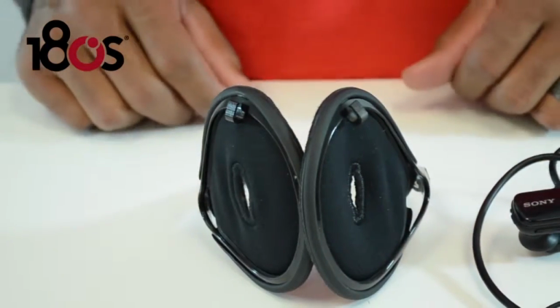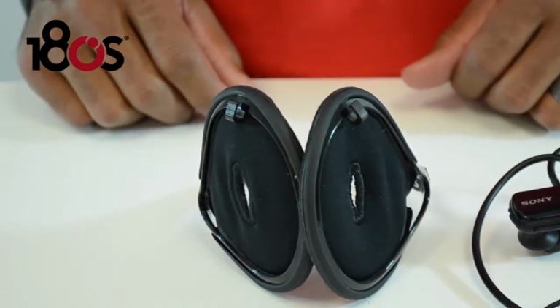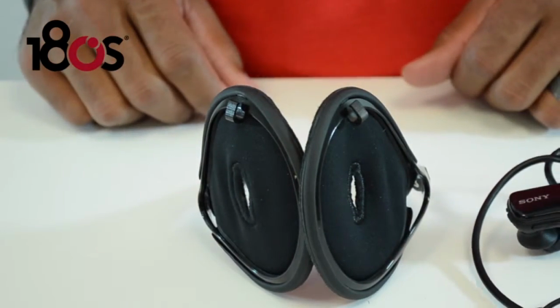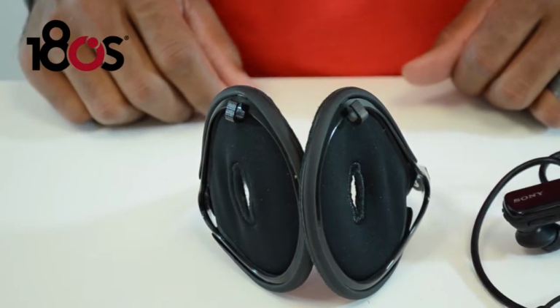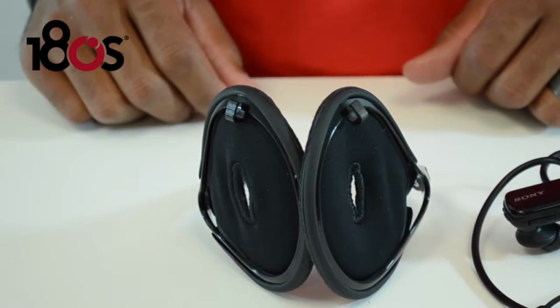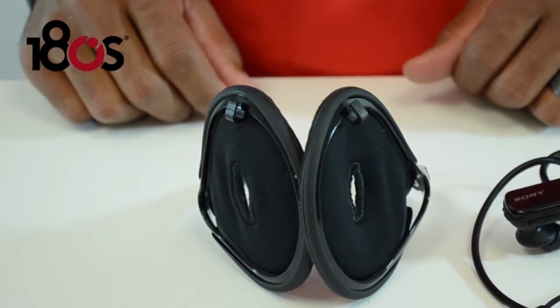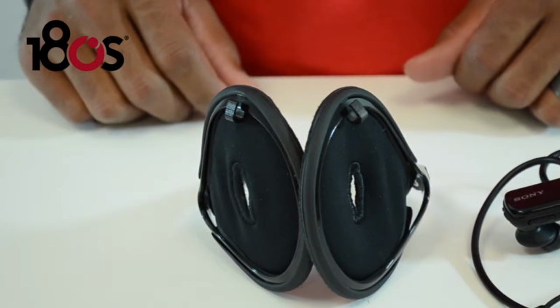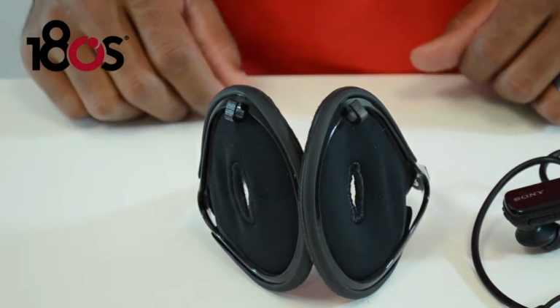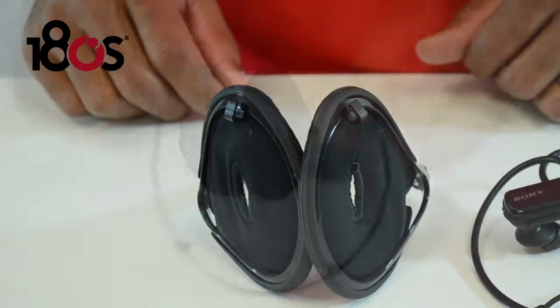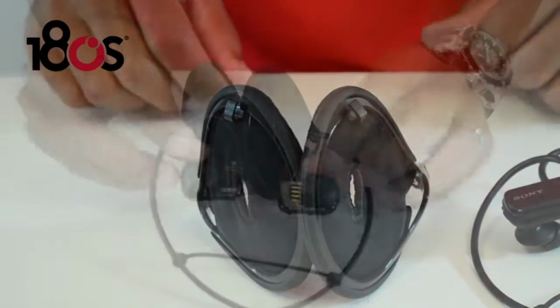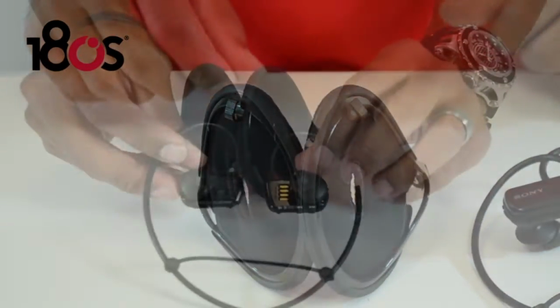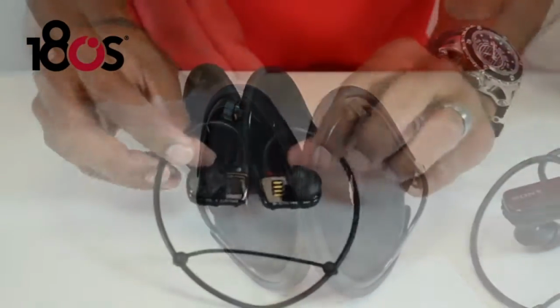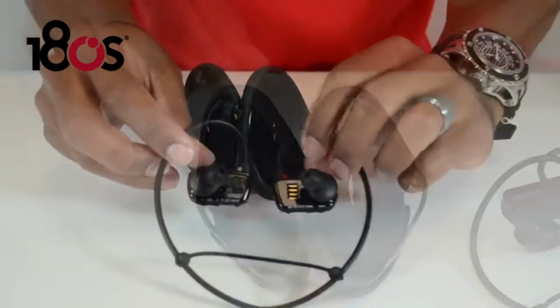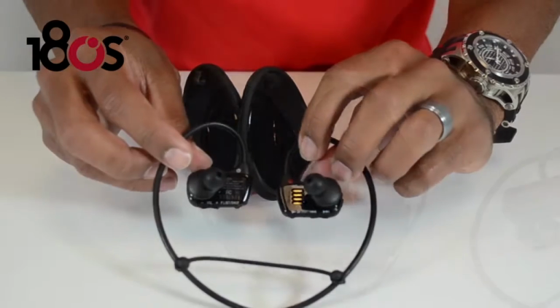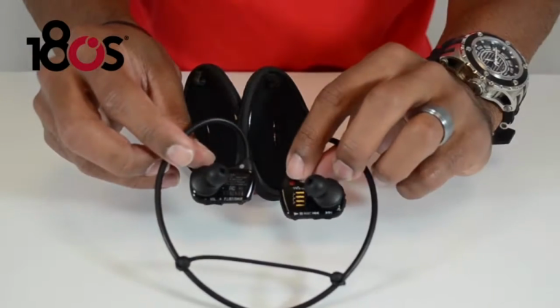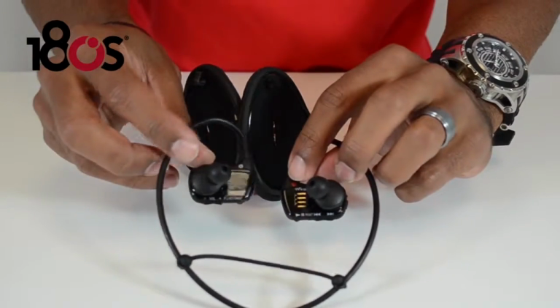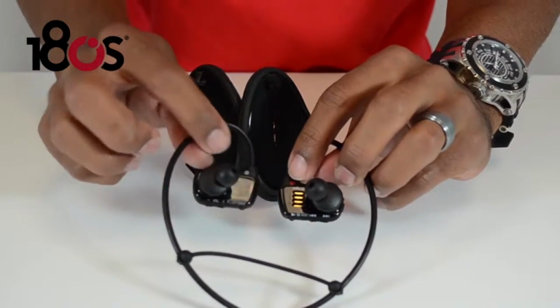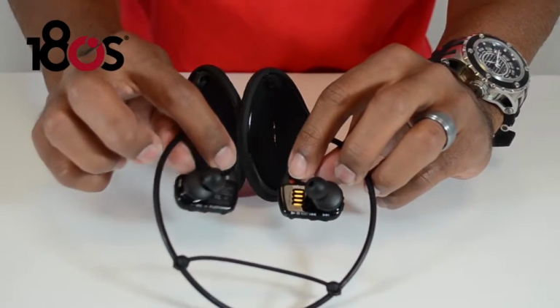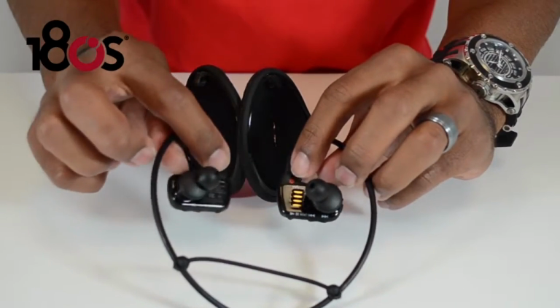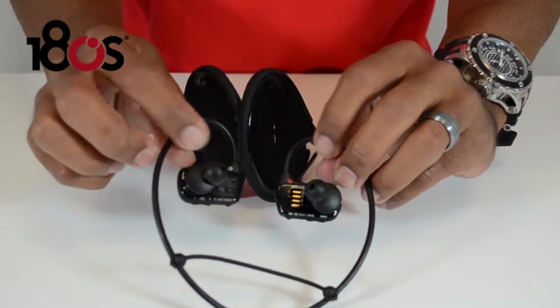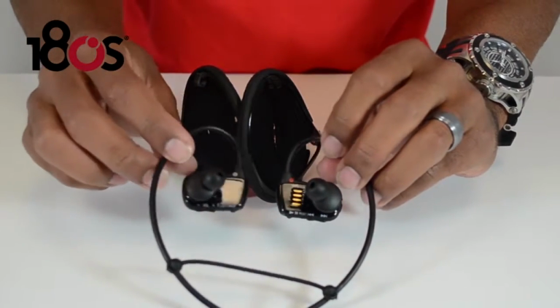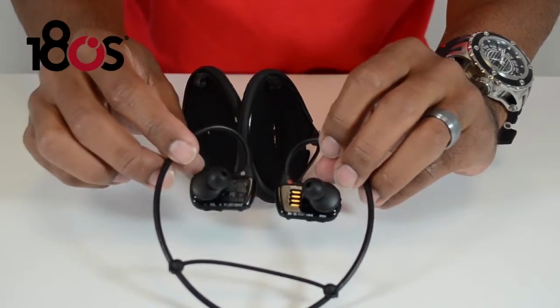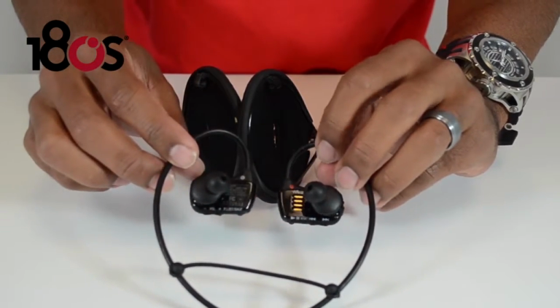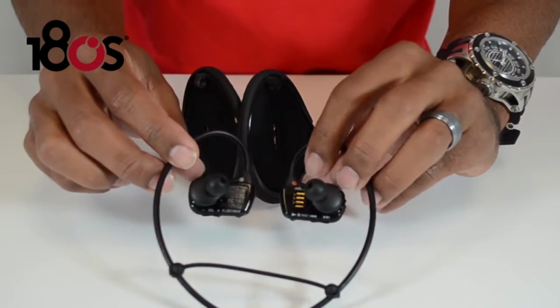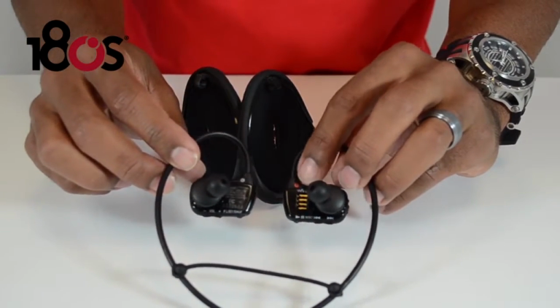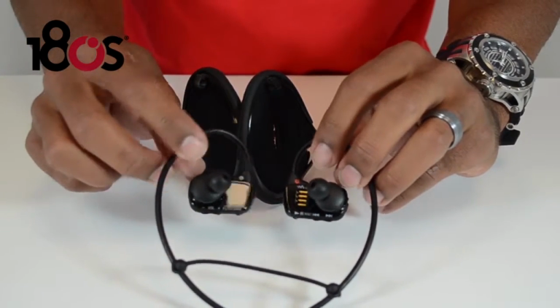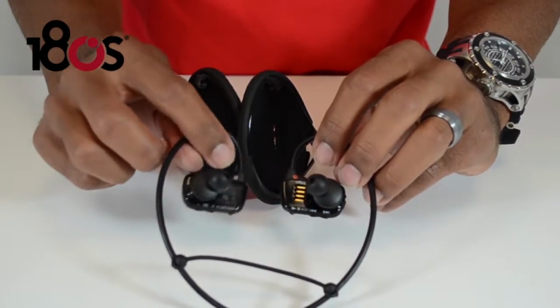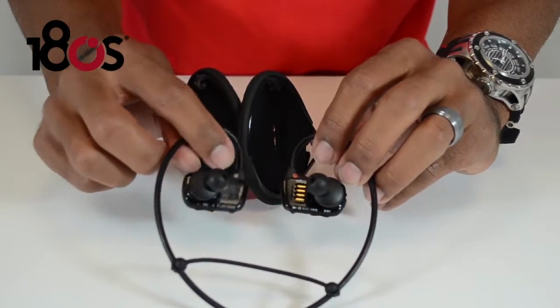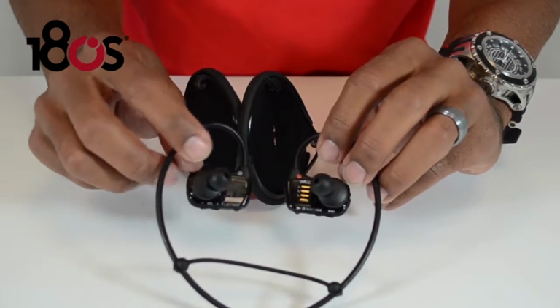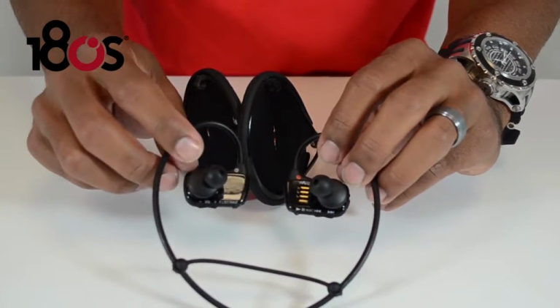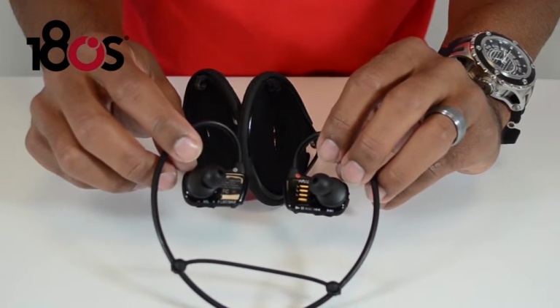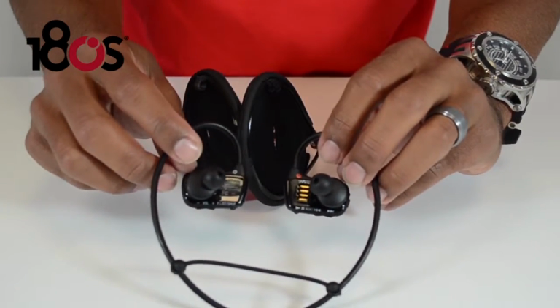With the MP3 player, make sure that you notice the left and right indicators. The right is in red and the left is in white.